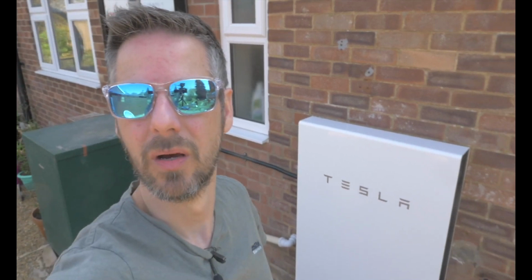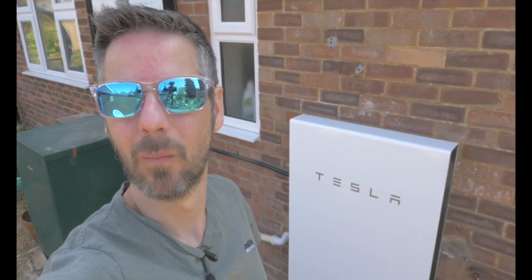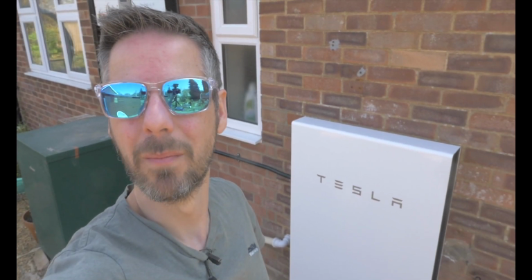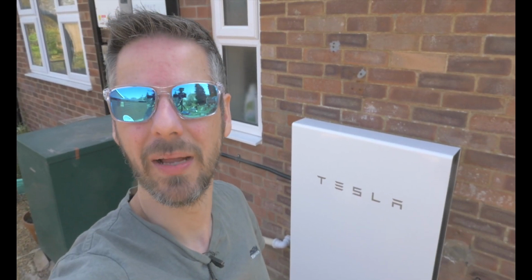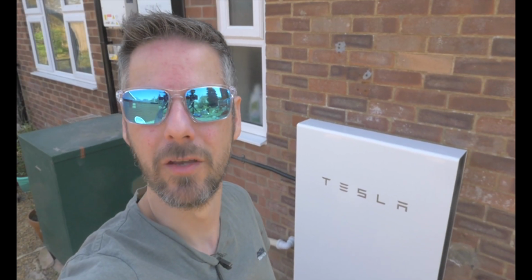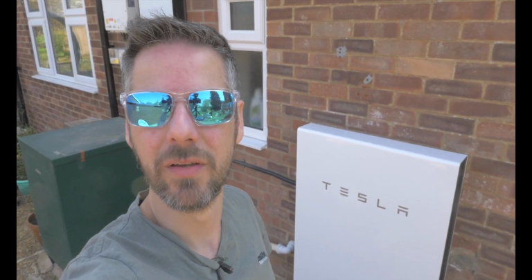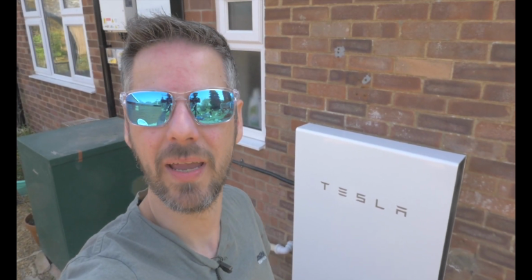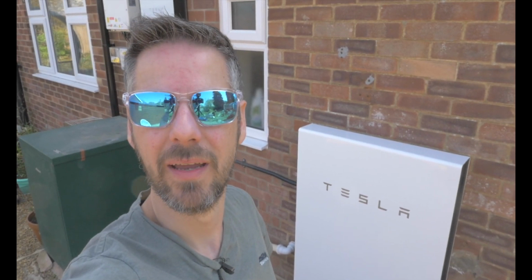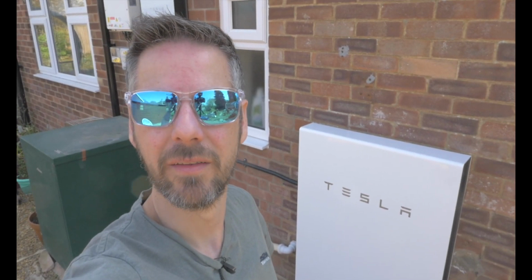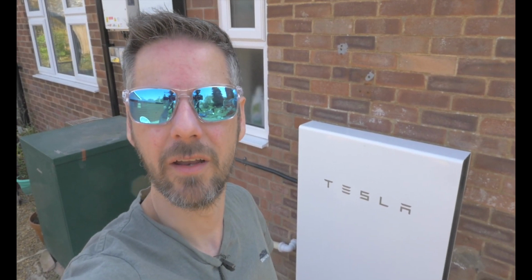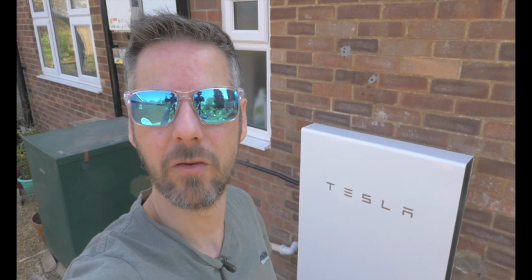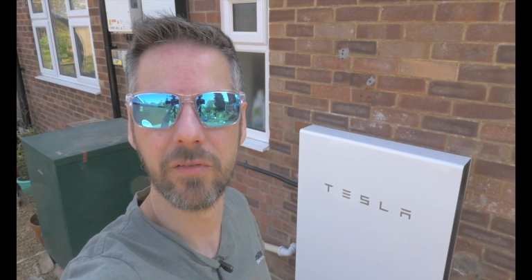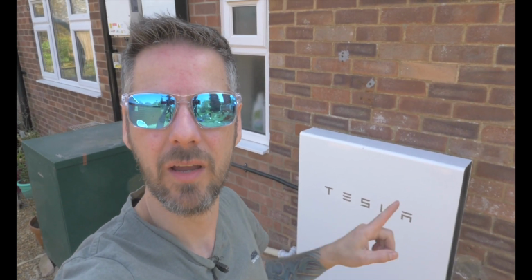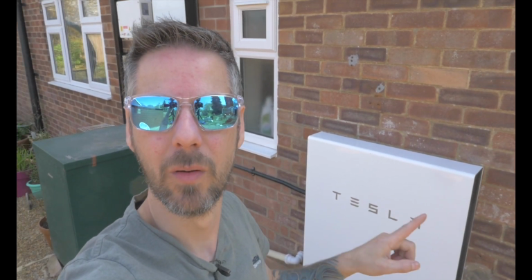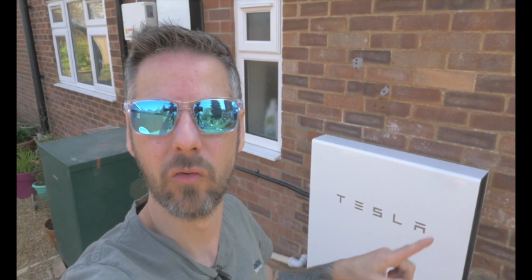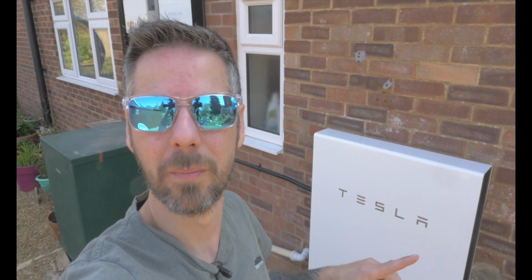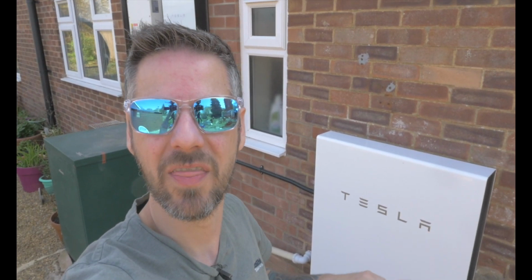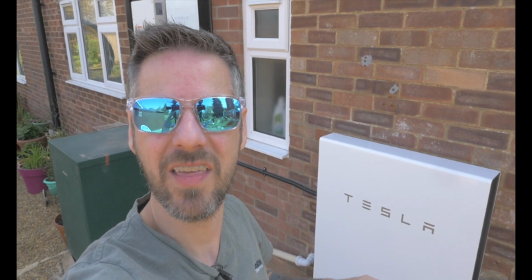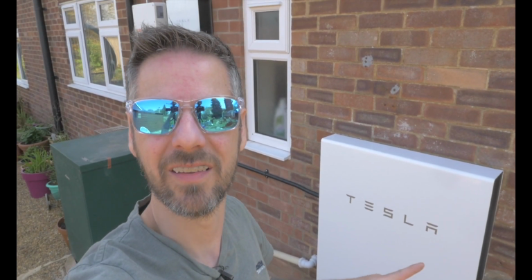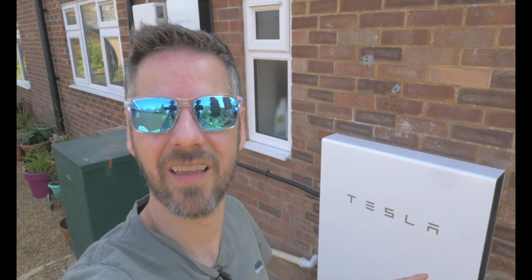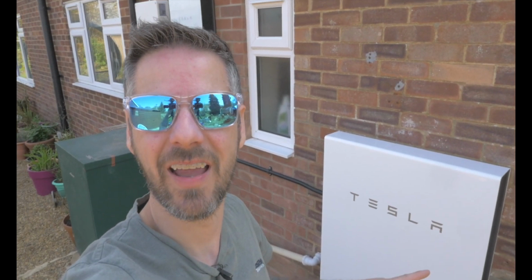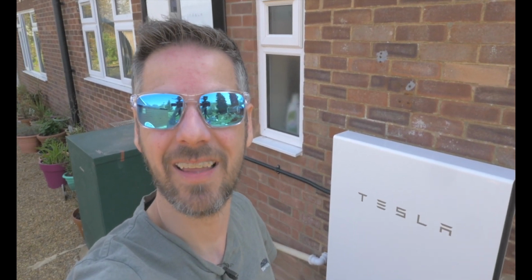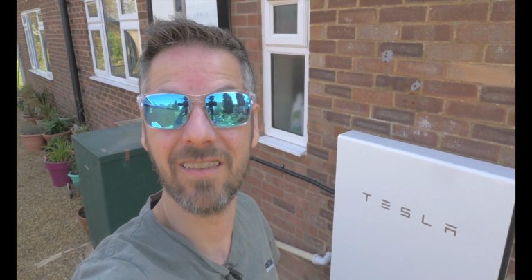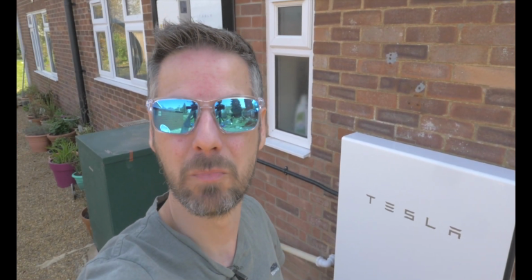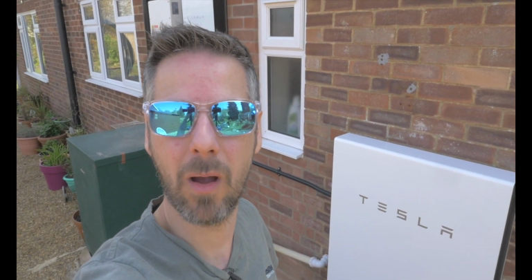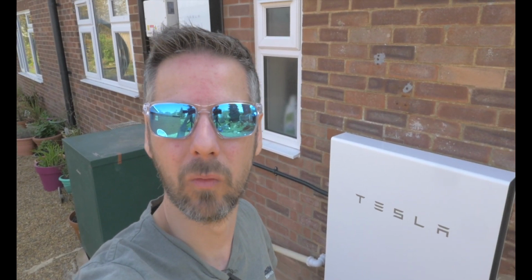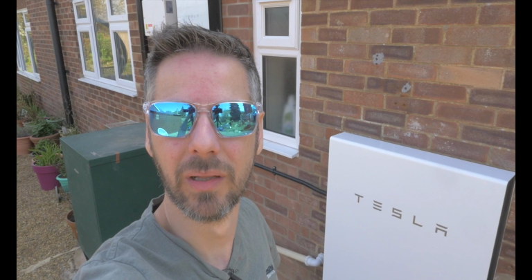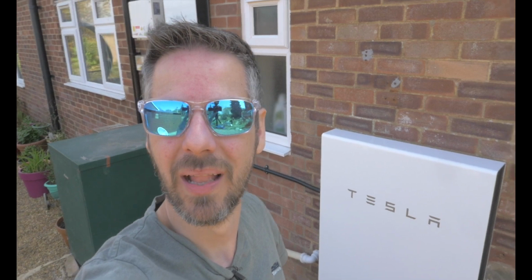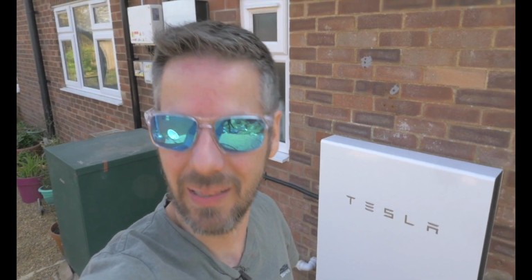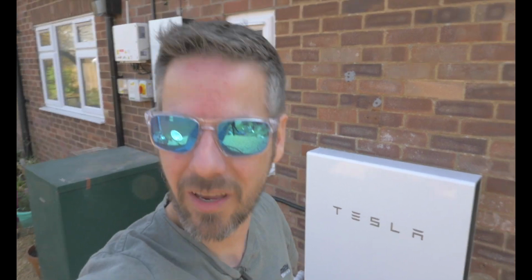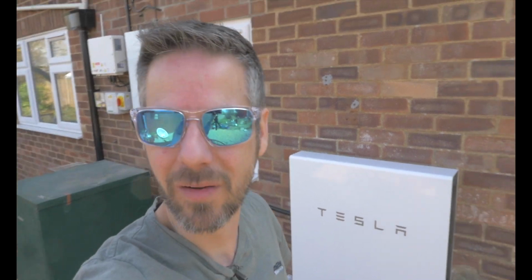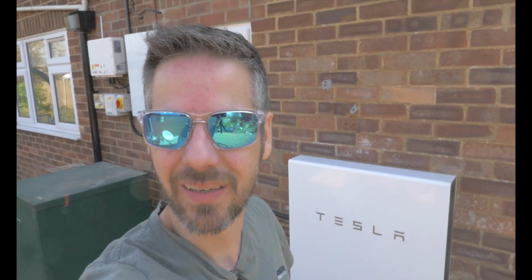Welcome back to Debris Day. Today on Debris Day we're talking about a Tesla Powerwall. Let's go guys!